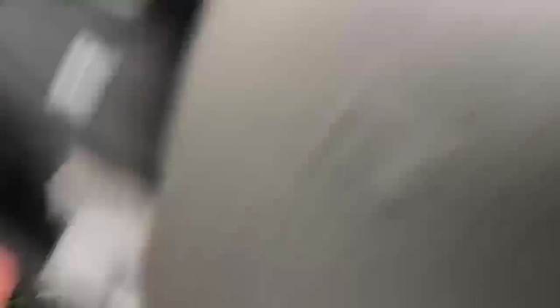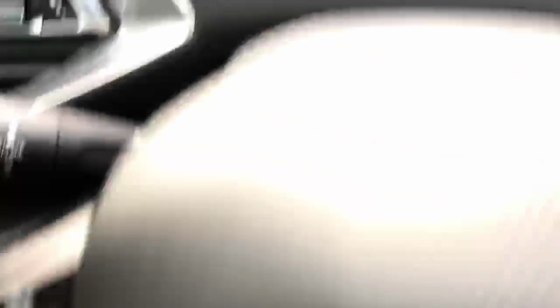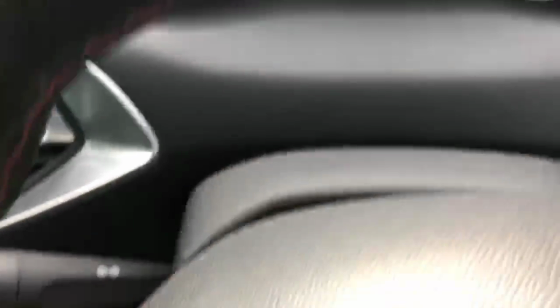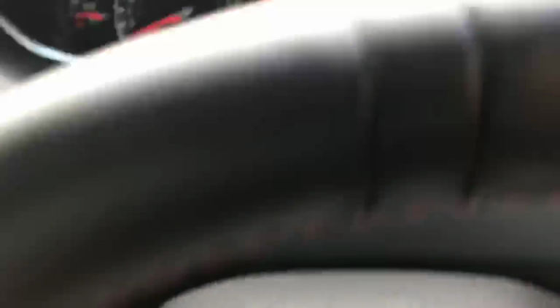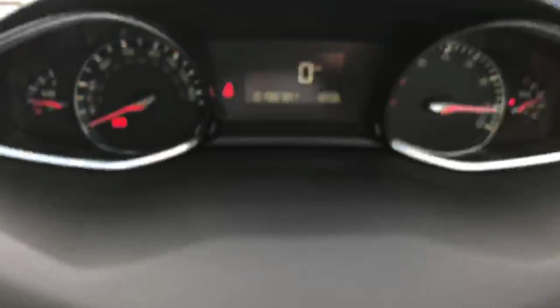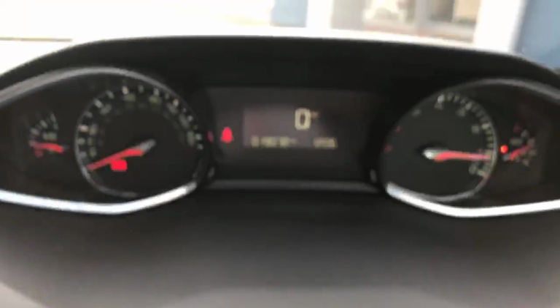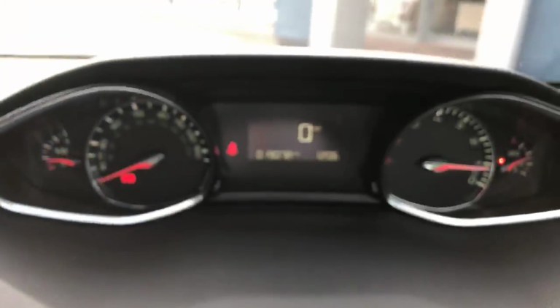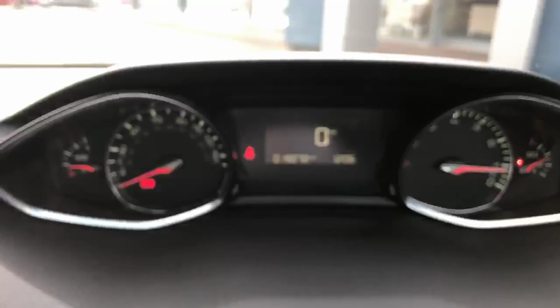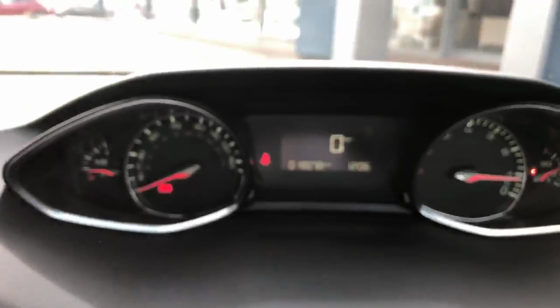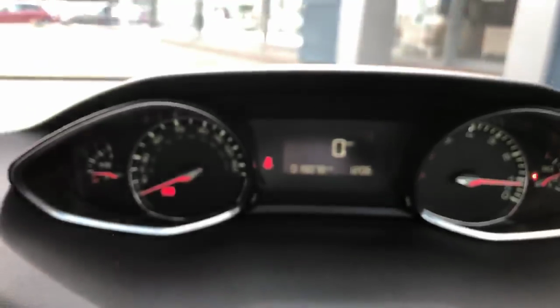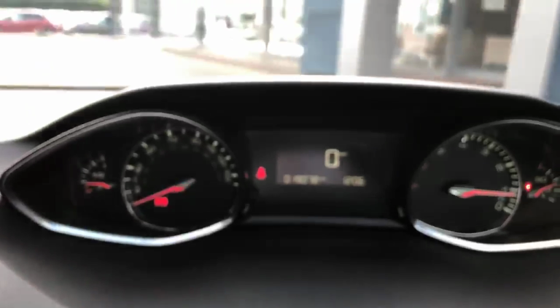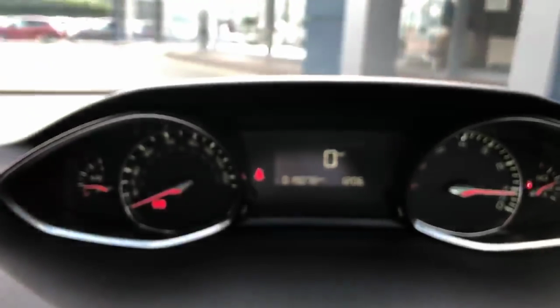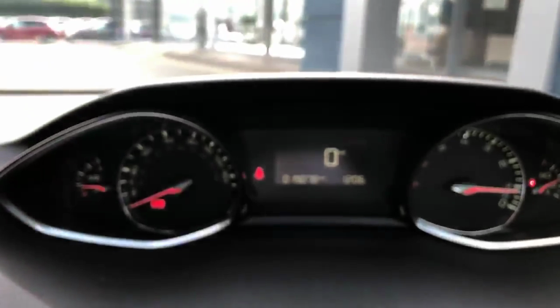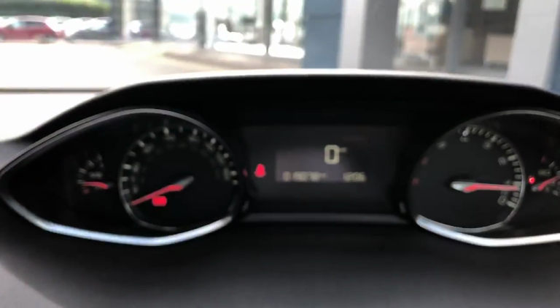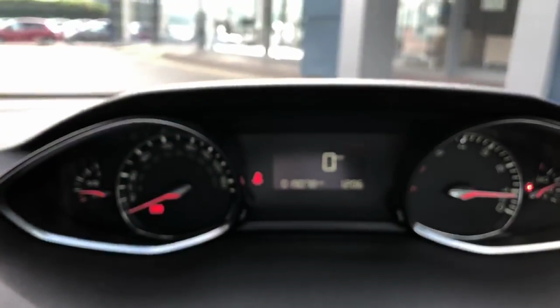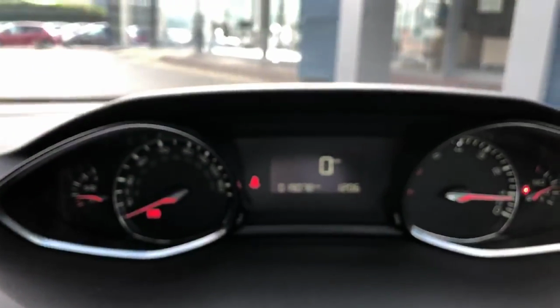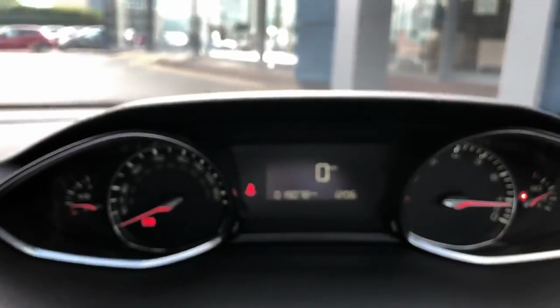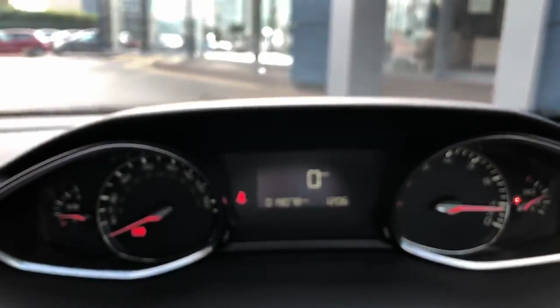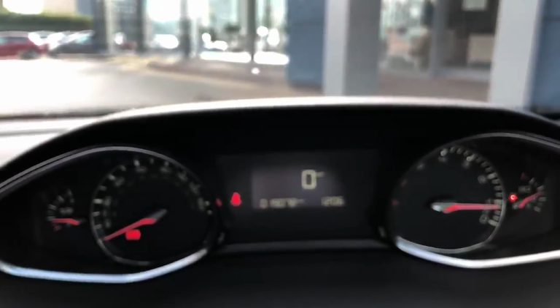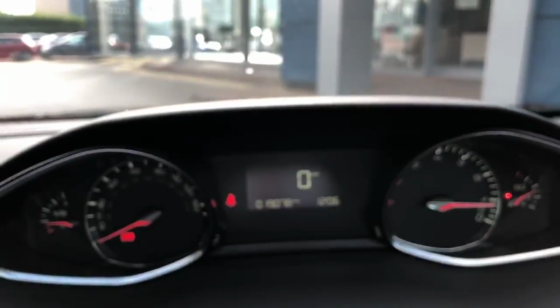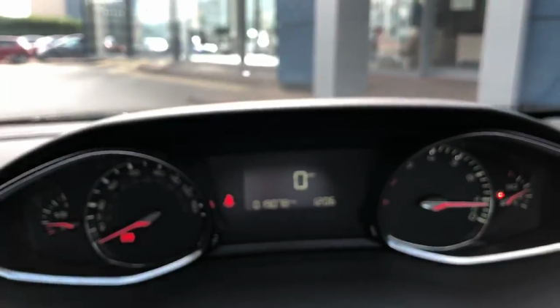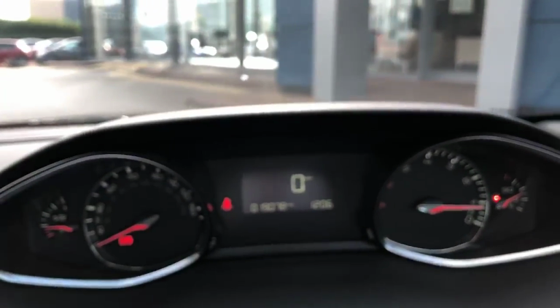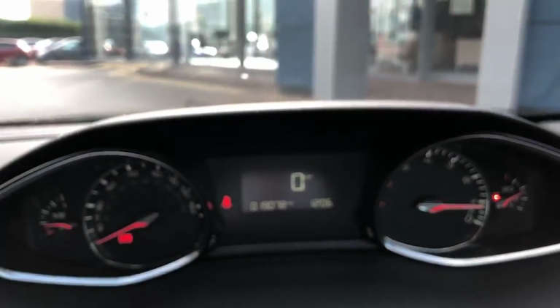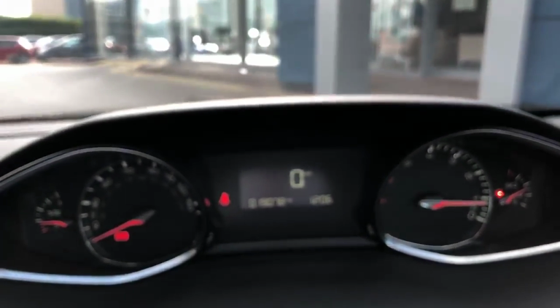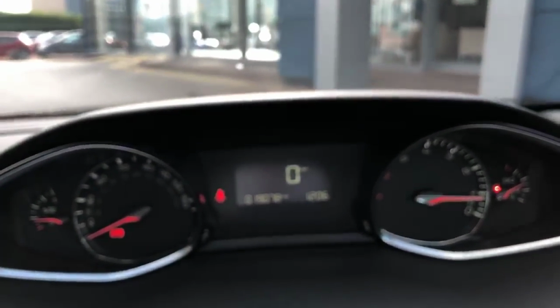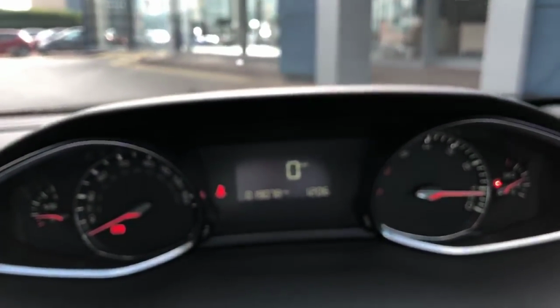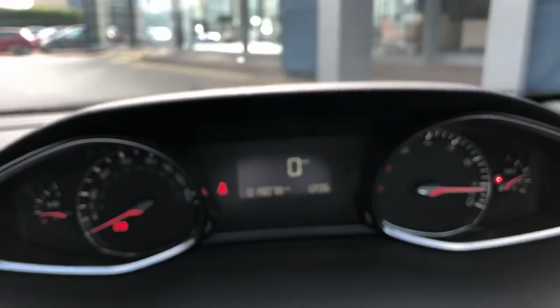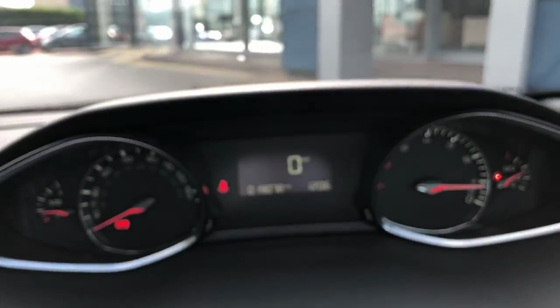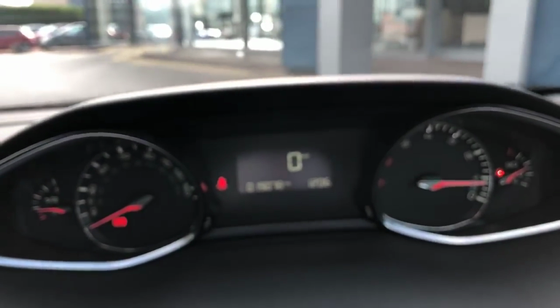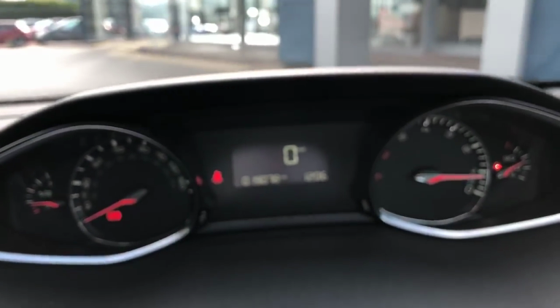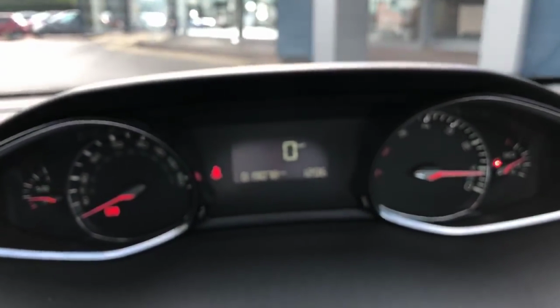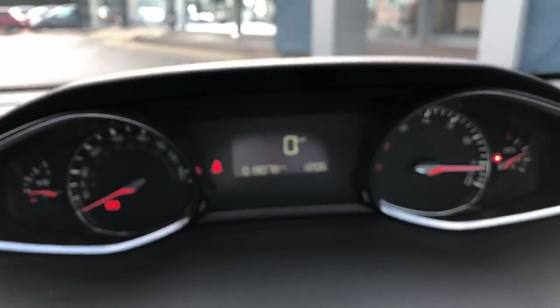This car has only done 19,078 miles, but that will rise due to test drives.